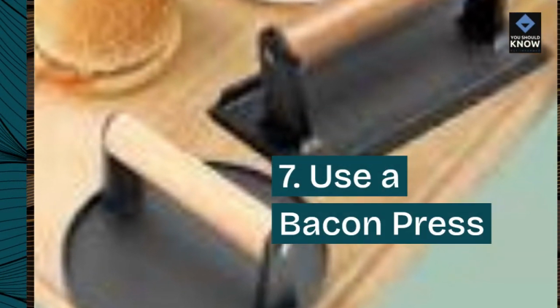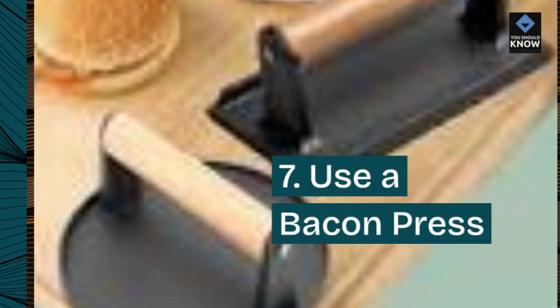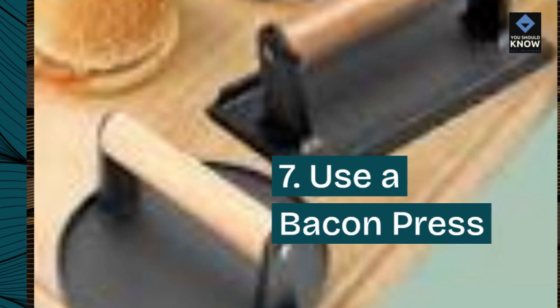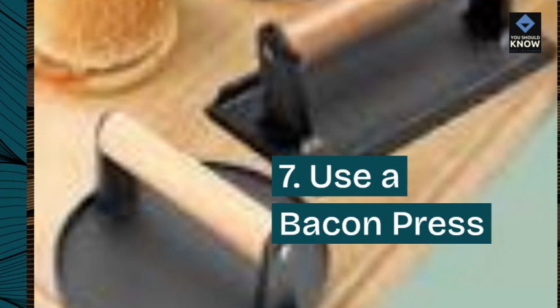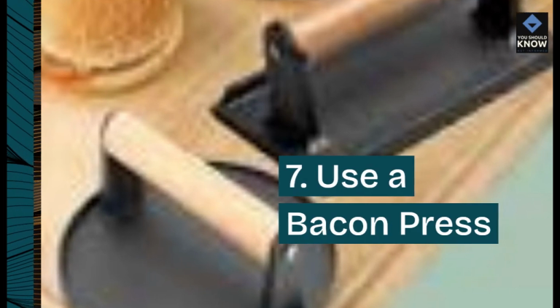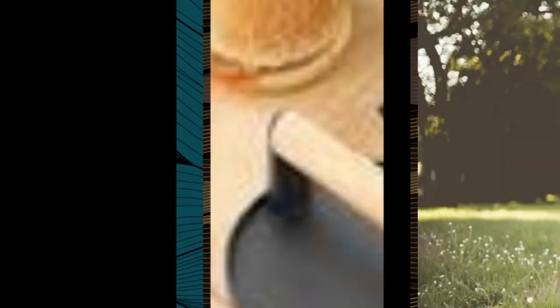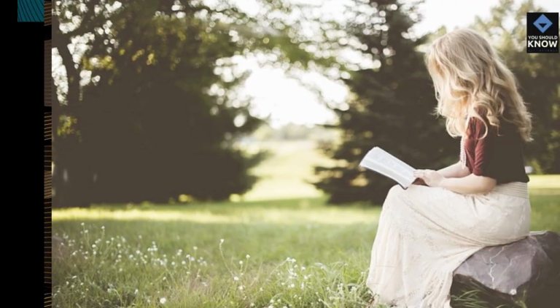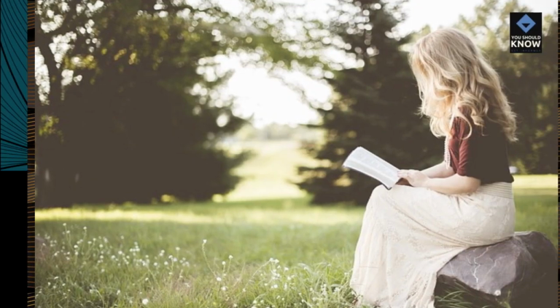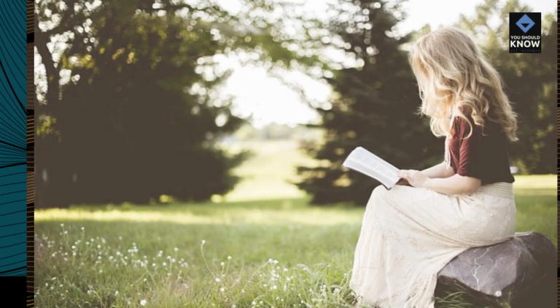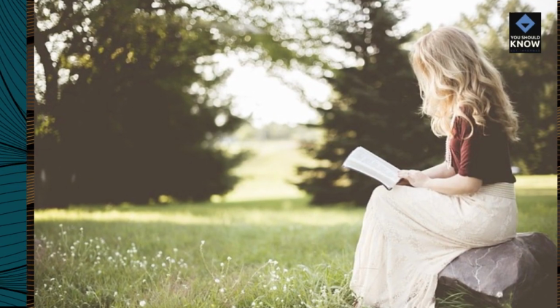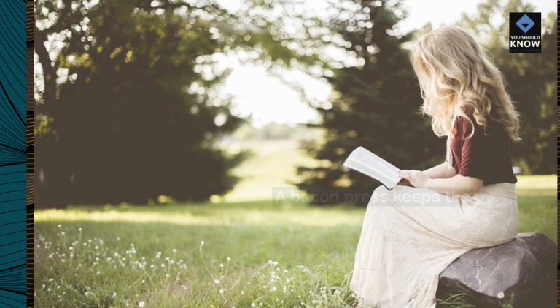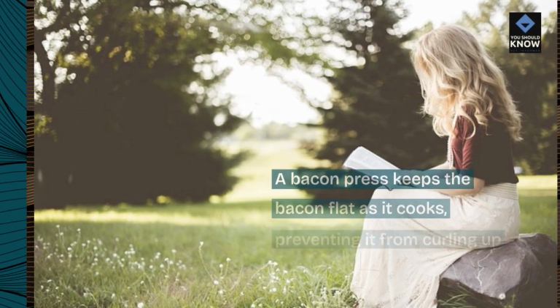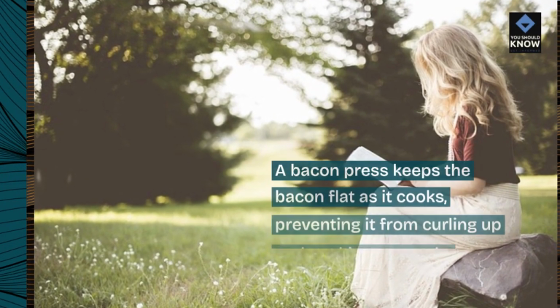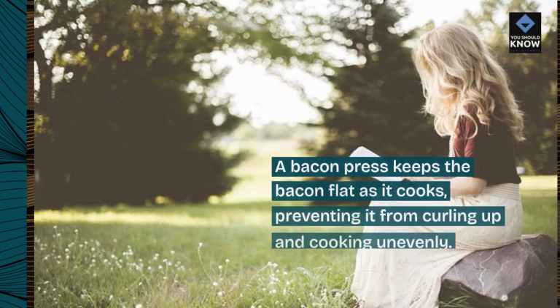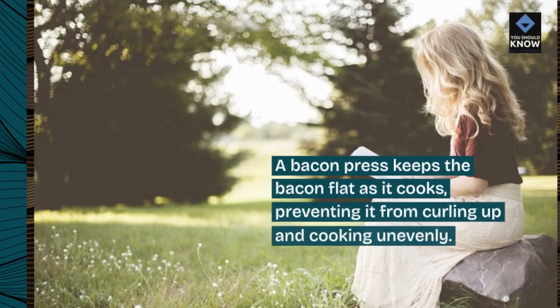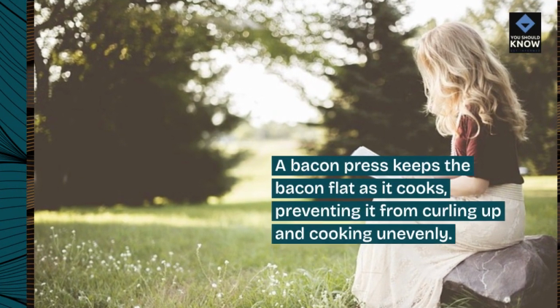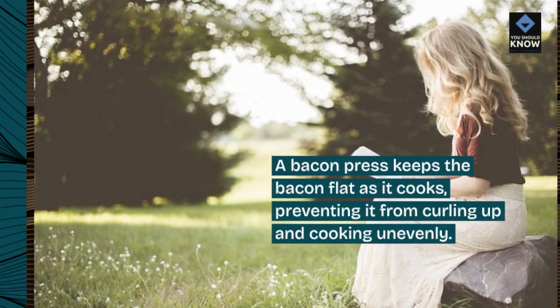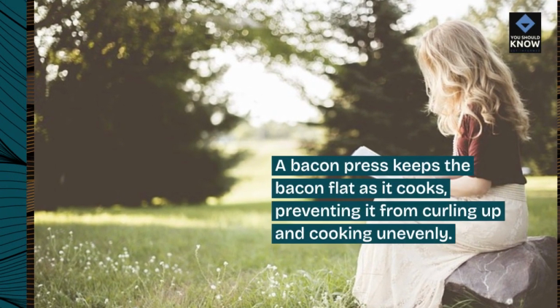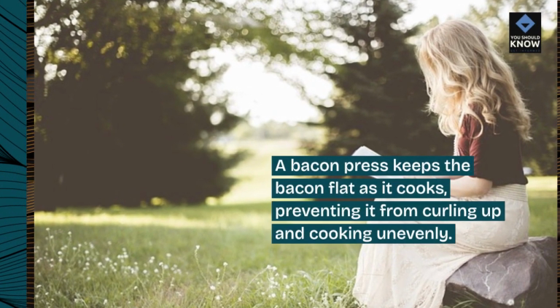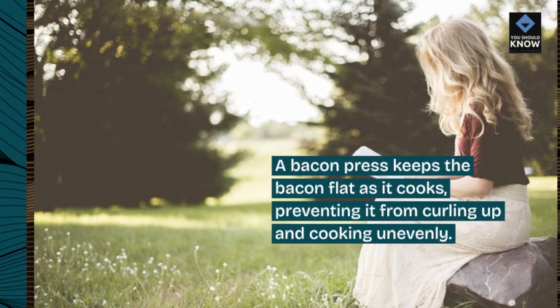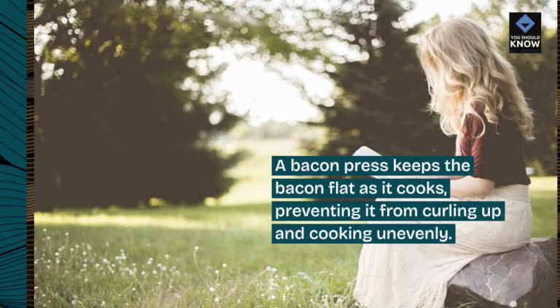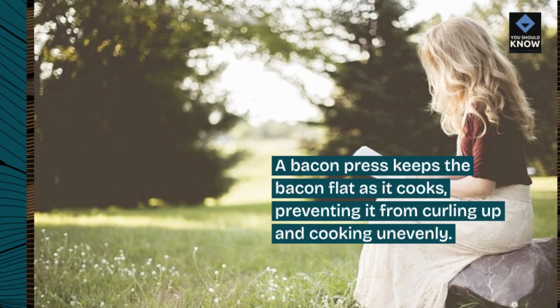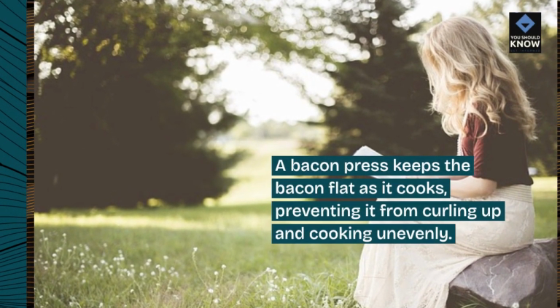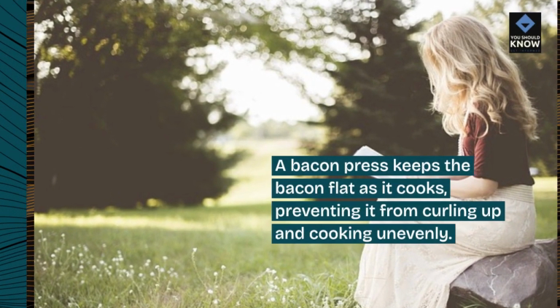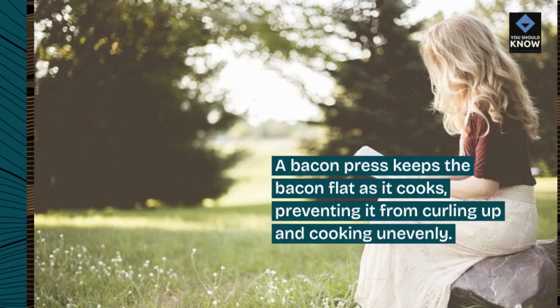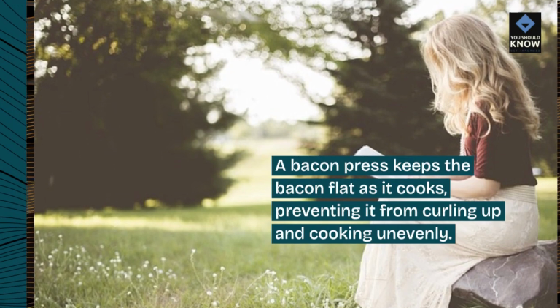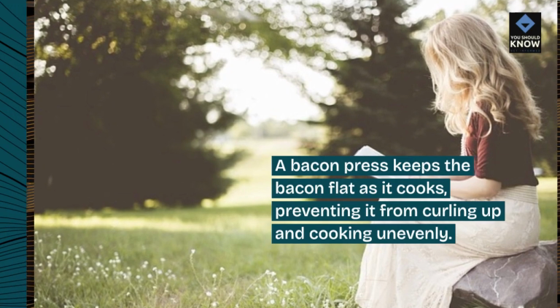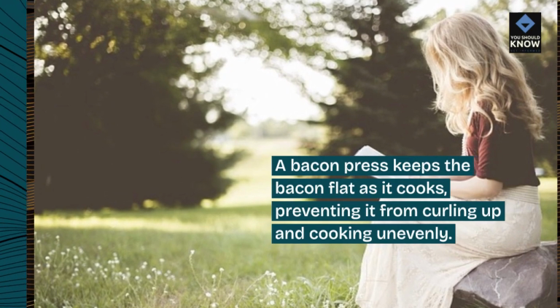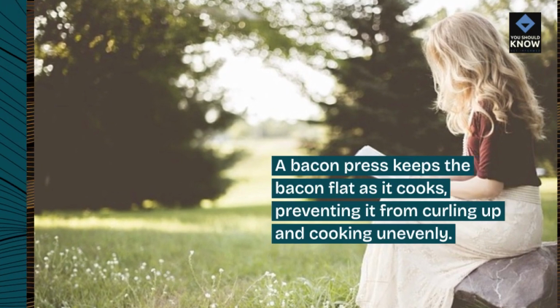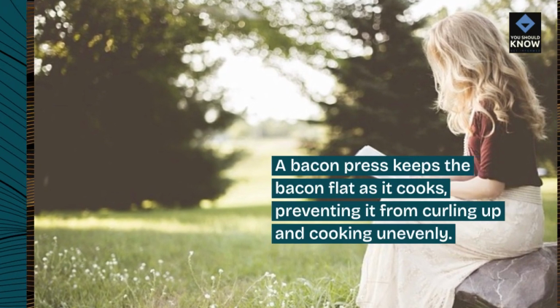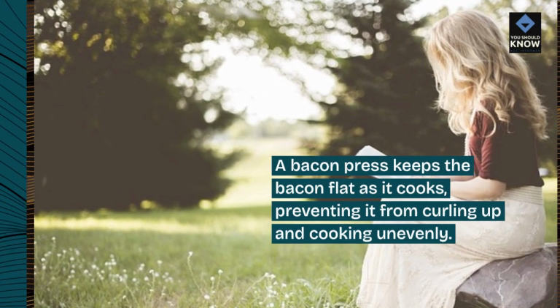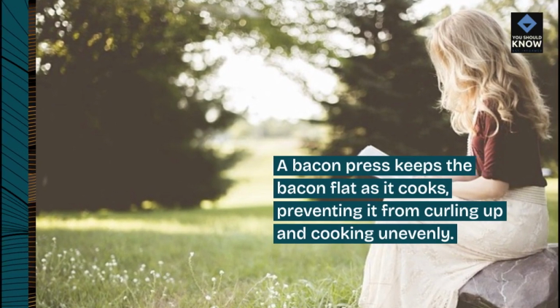7. Use a bacon press. A bacon press keeps the bacon flat as it cooks, preventing it from curling up and cooking unevenly.